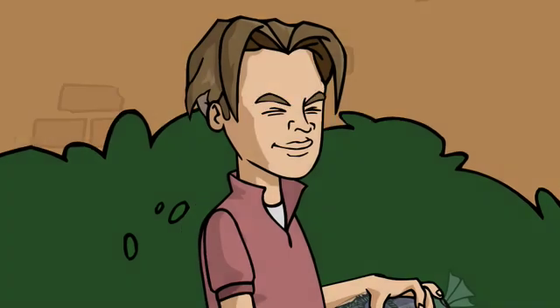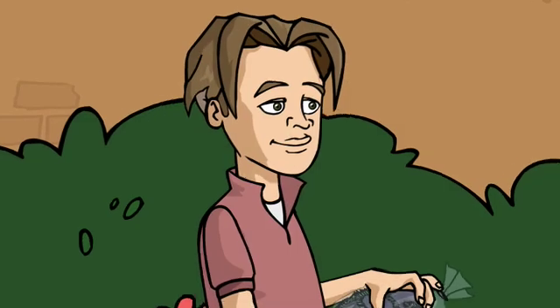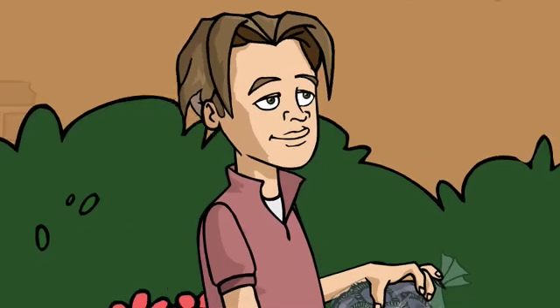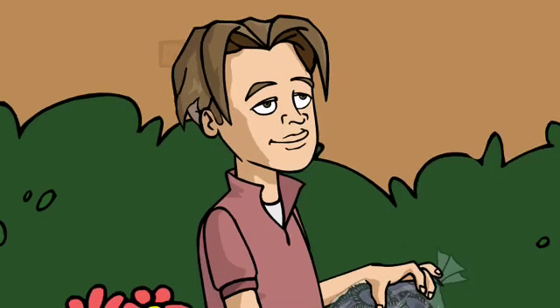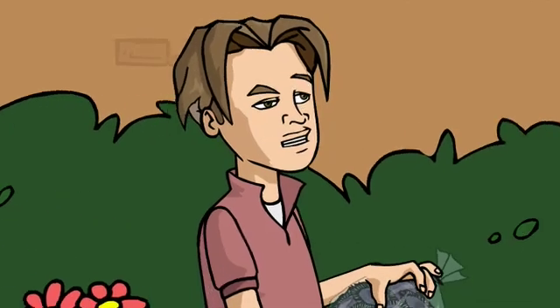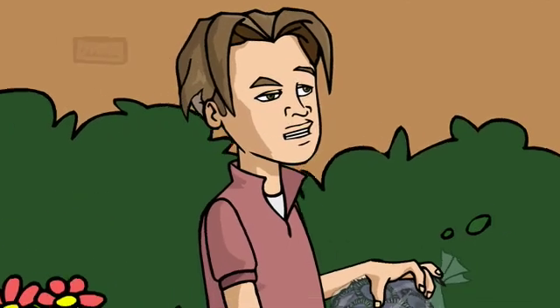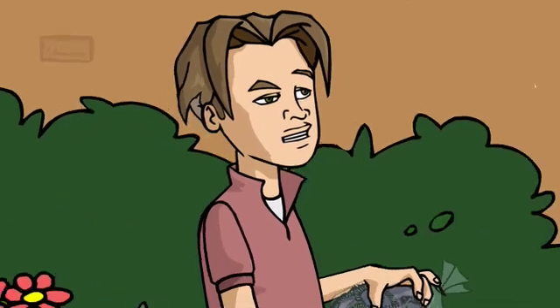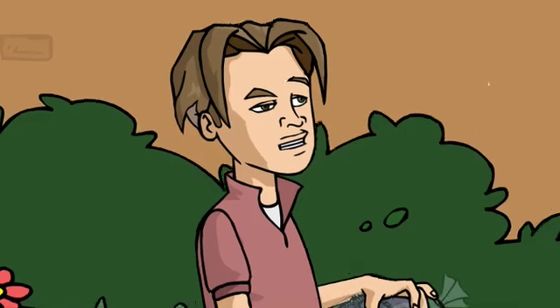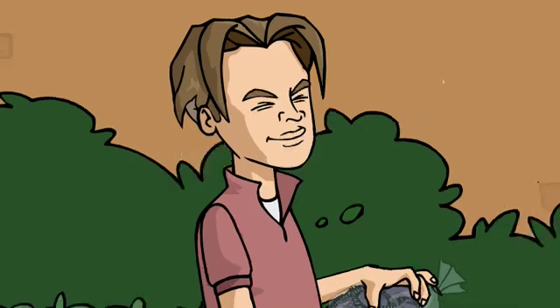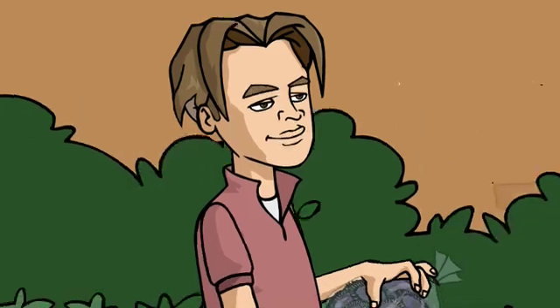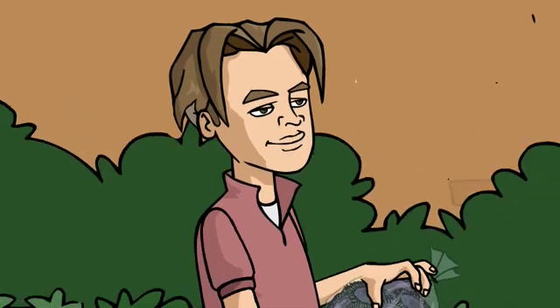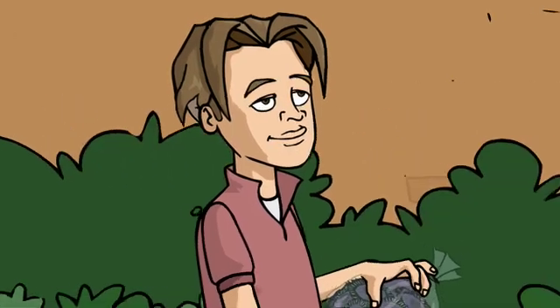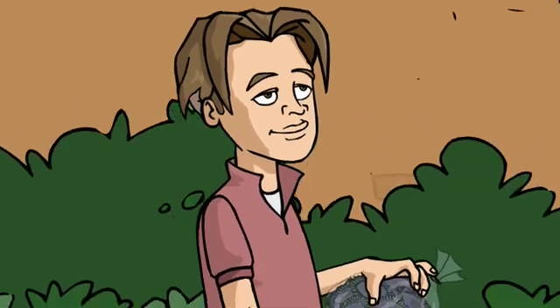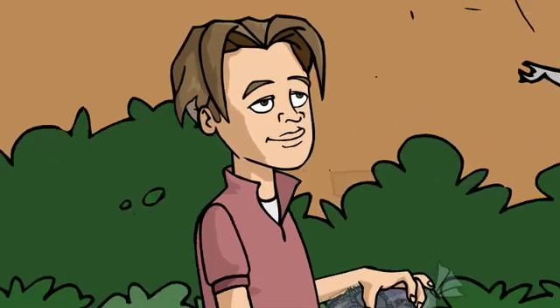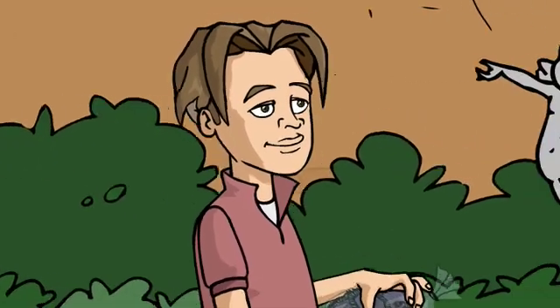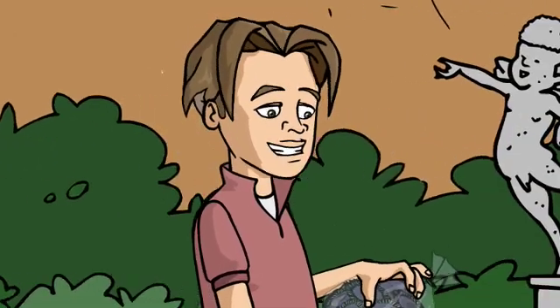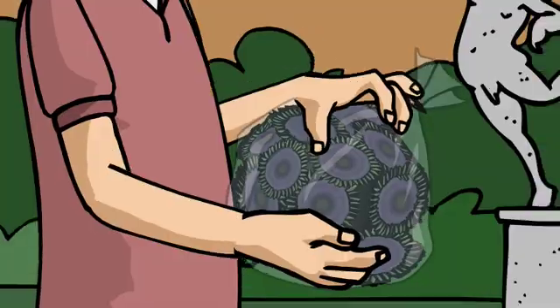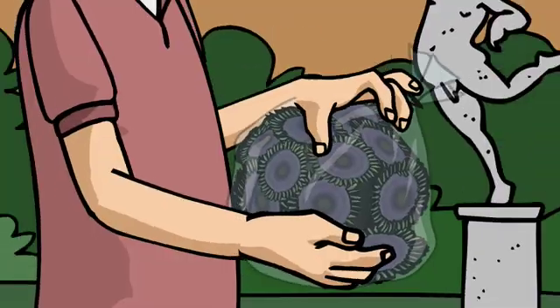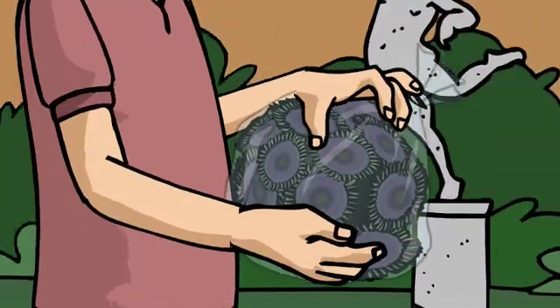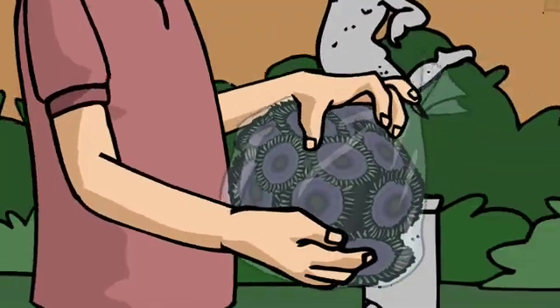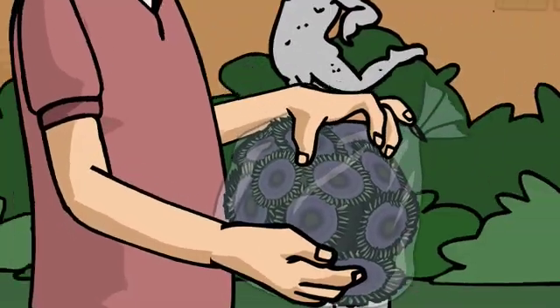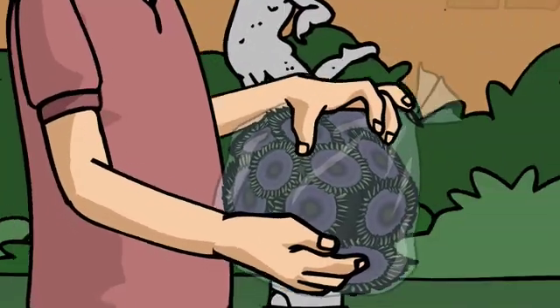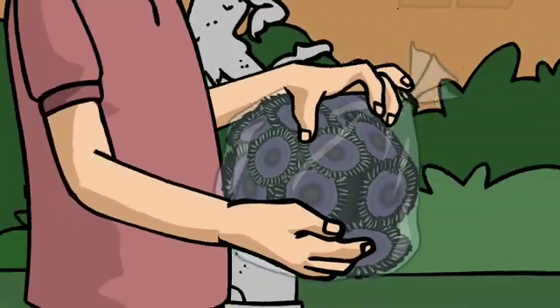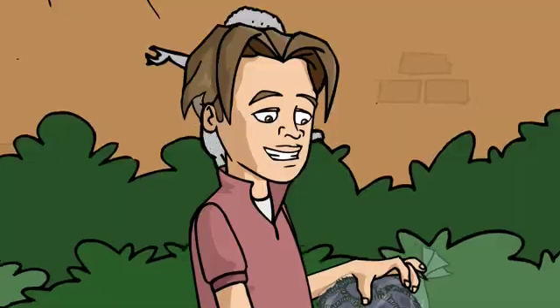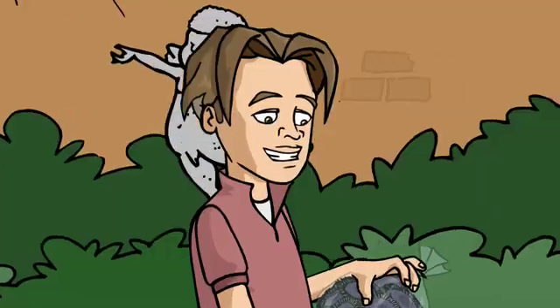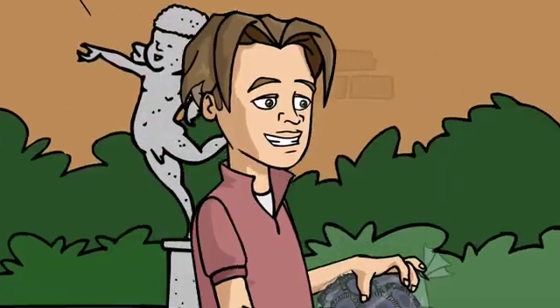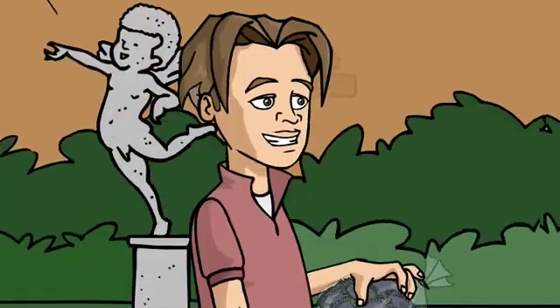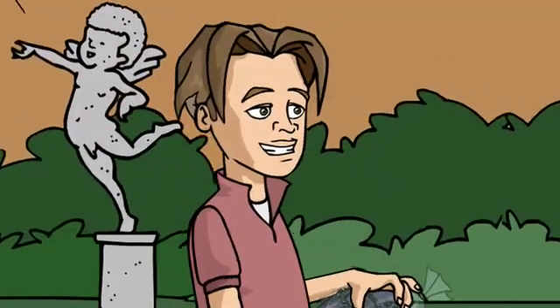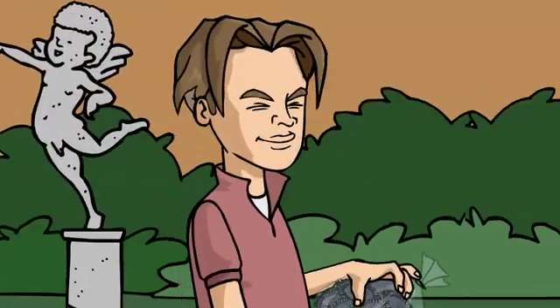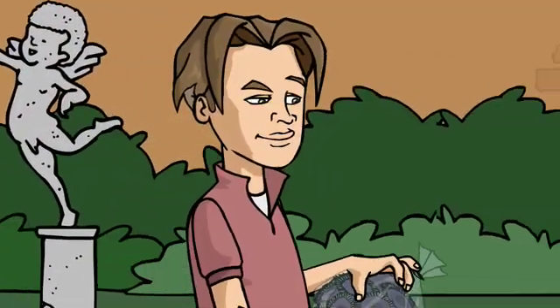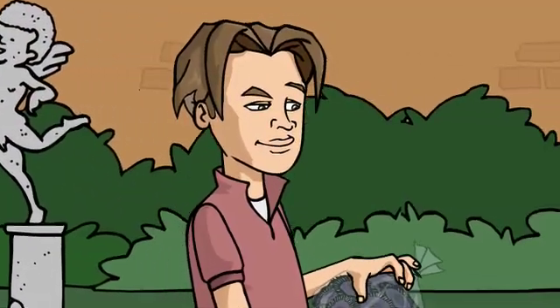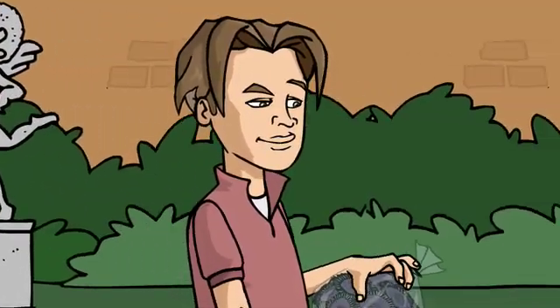Boy, Uncle Dave is sure gonna be surprised when he finds this new coral I bought him for his birthday in his aquarium.